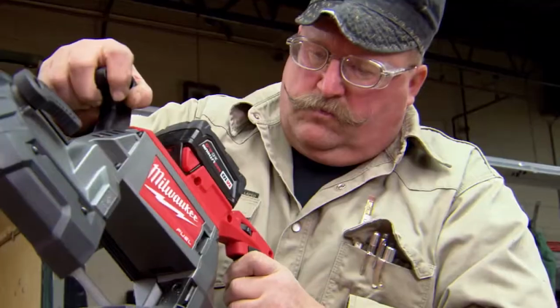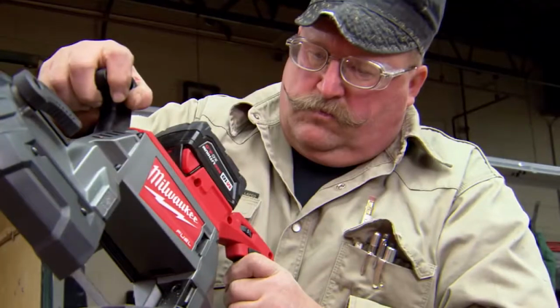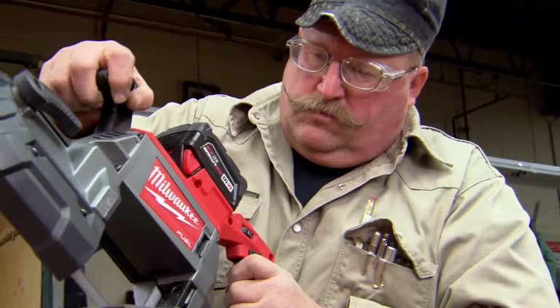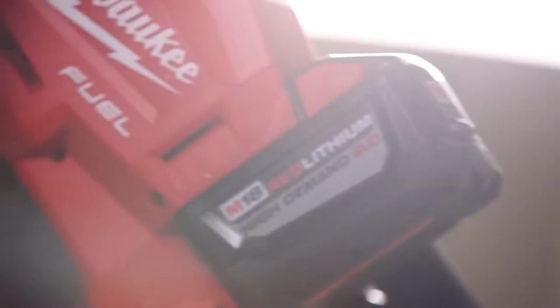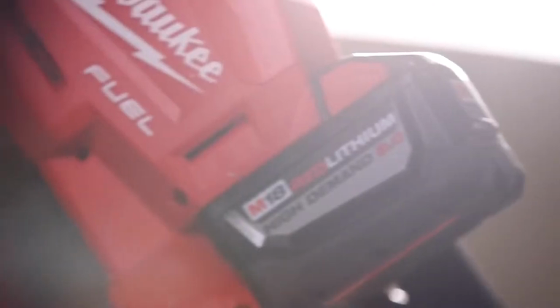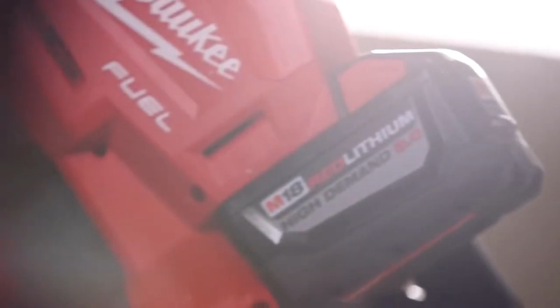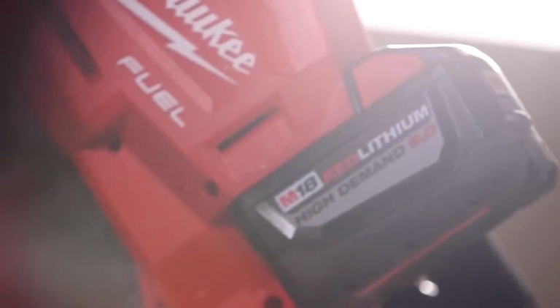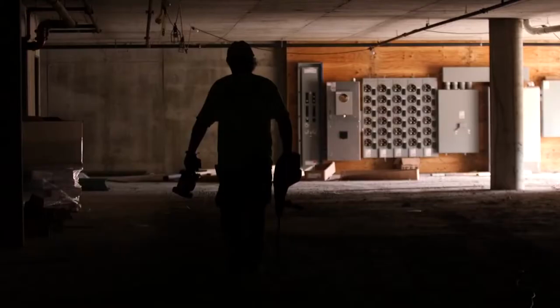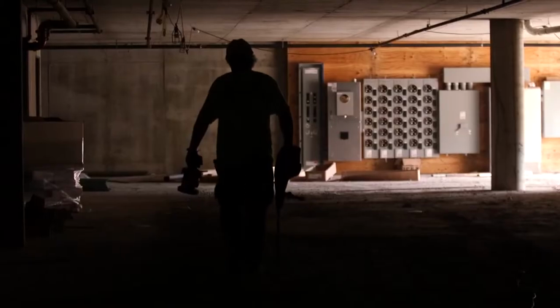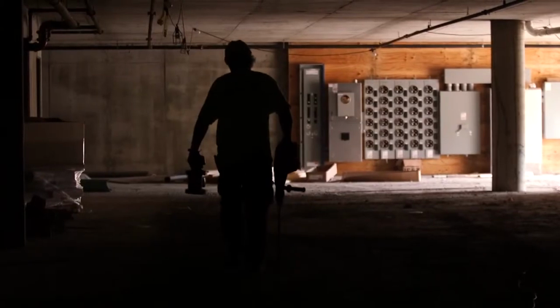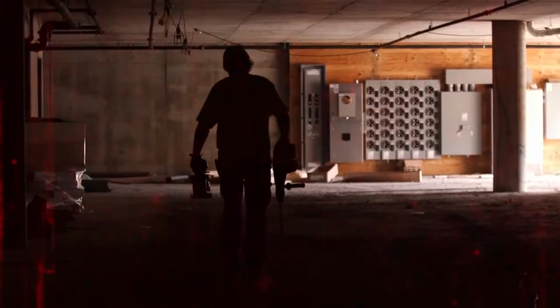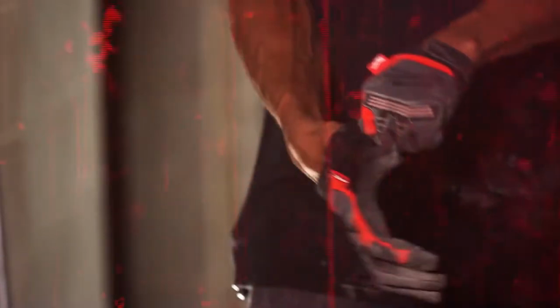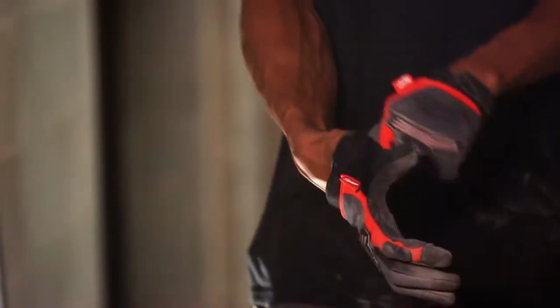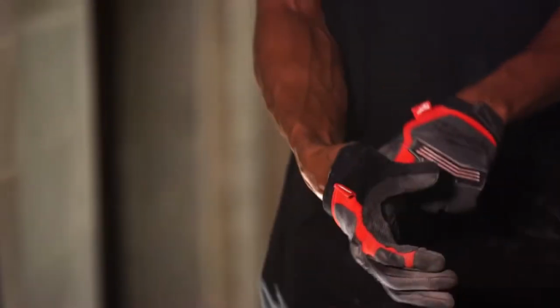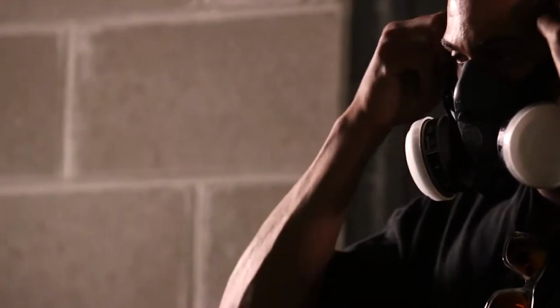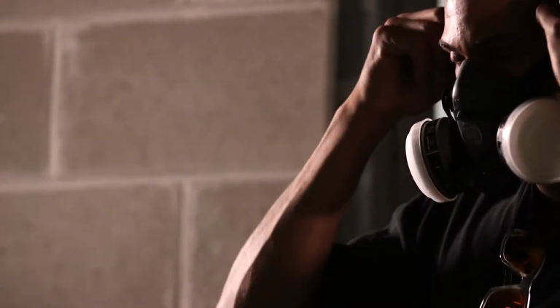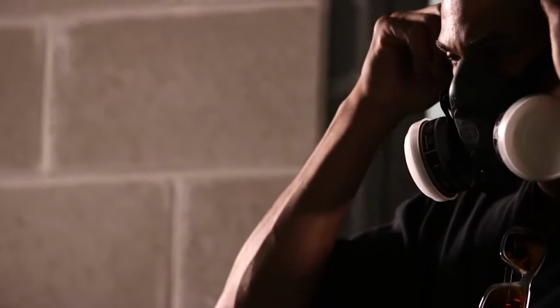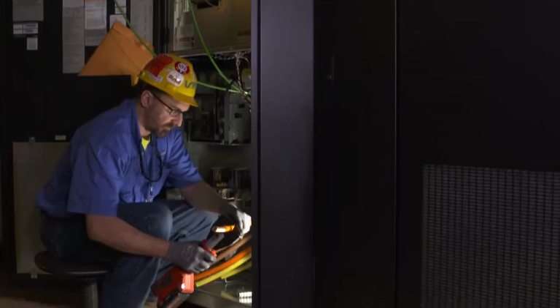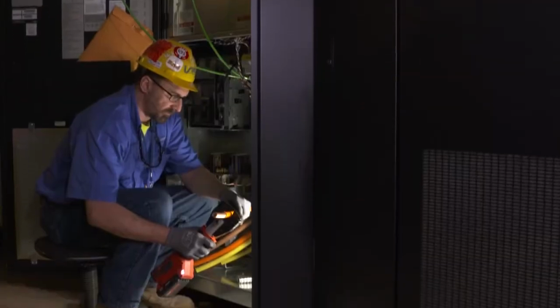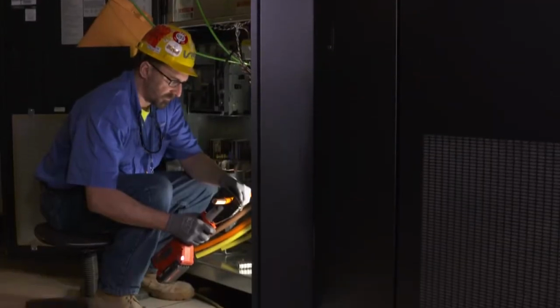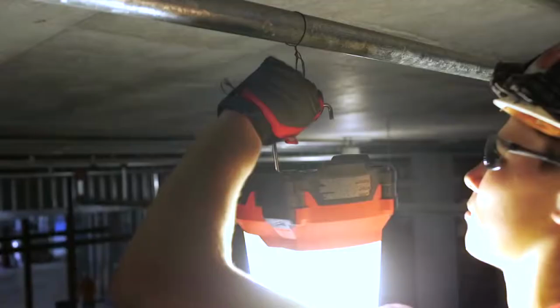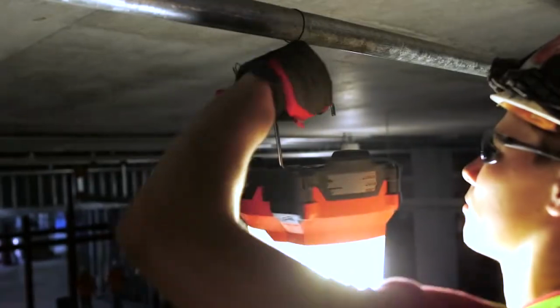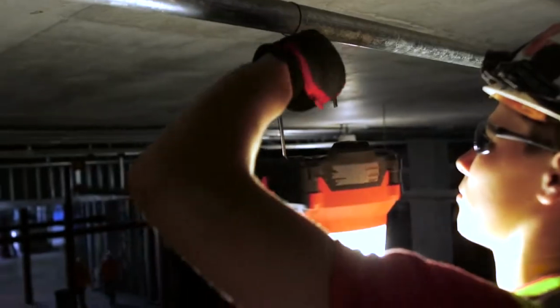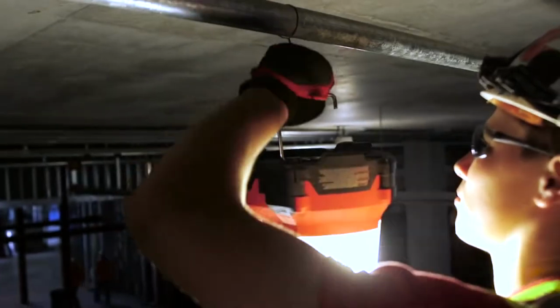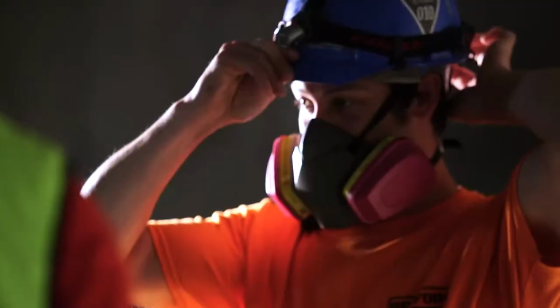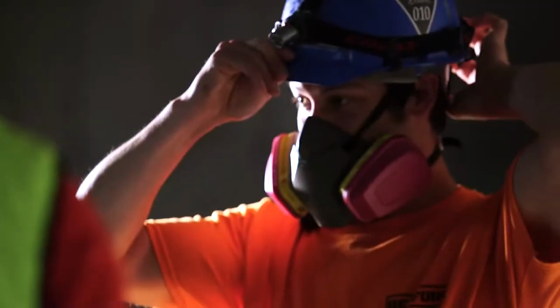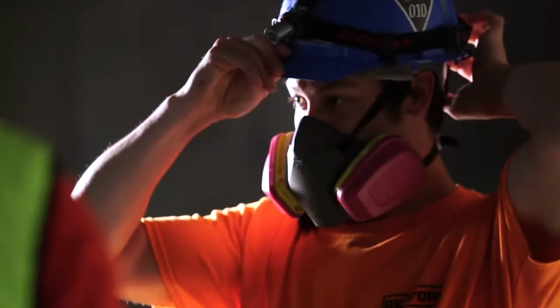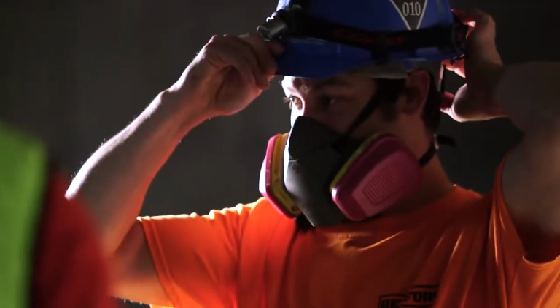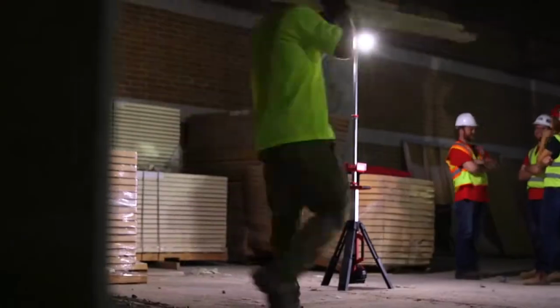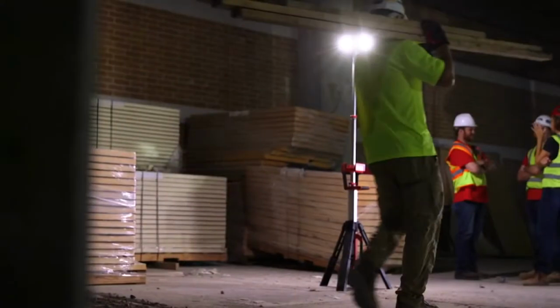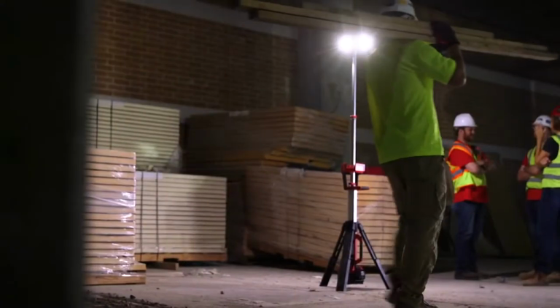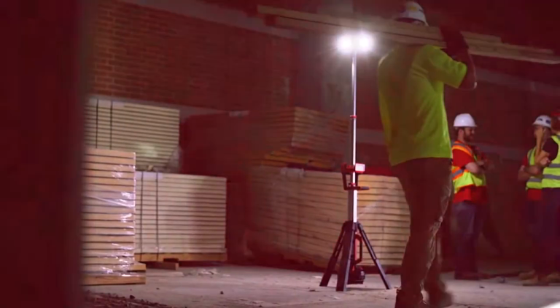Electrician. Journeyman wireman electrician. Master electrician. Electrician. Commercial industrial electrician.